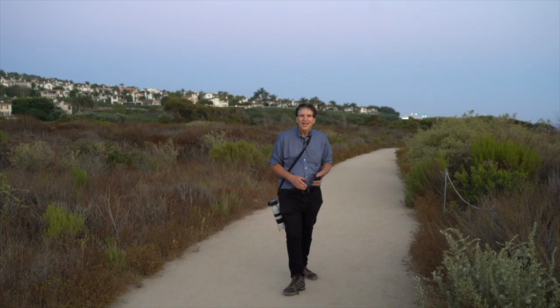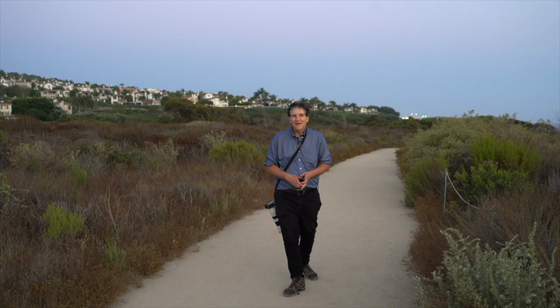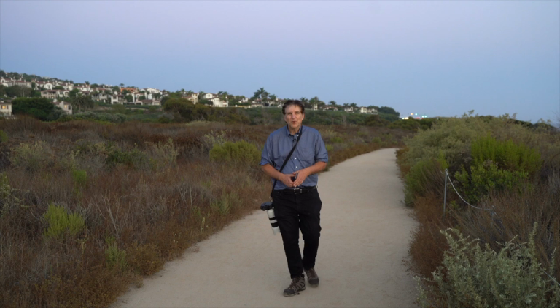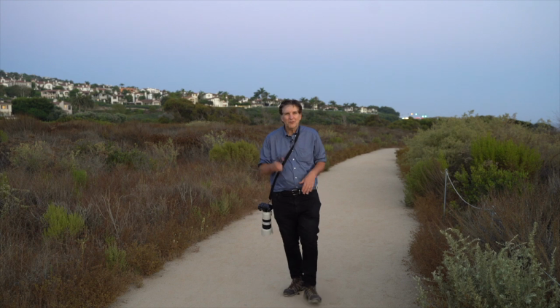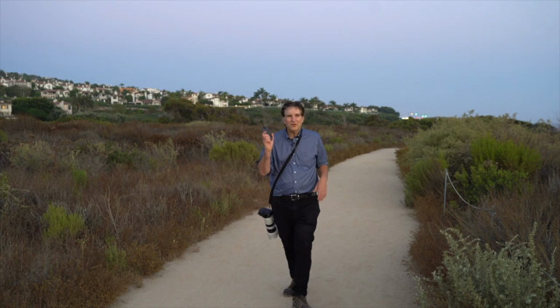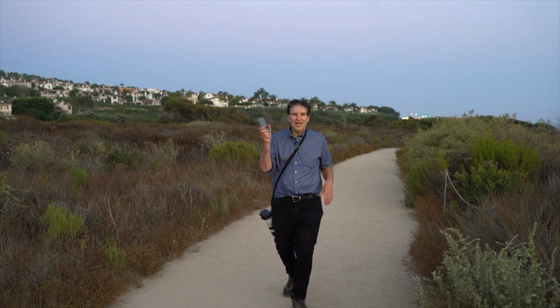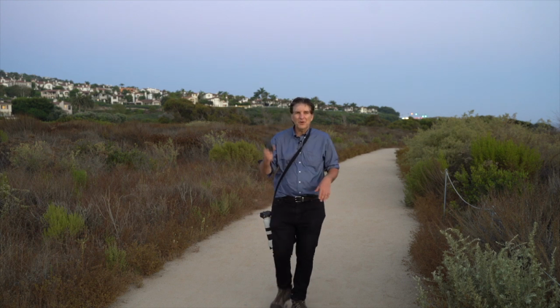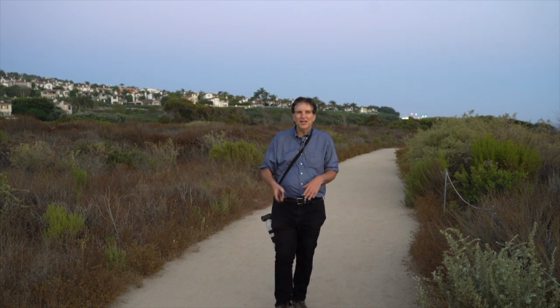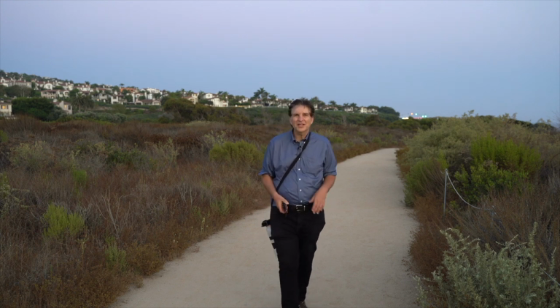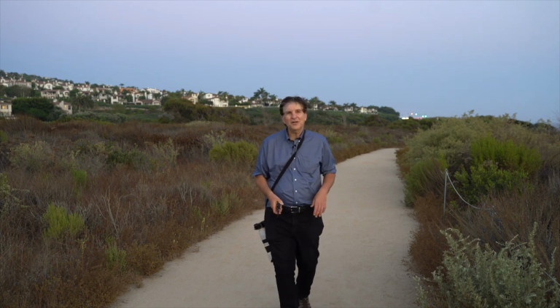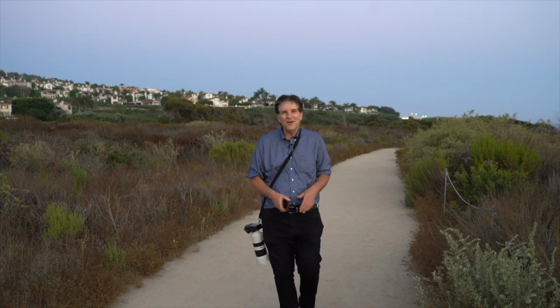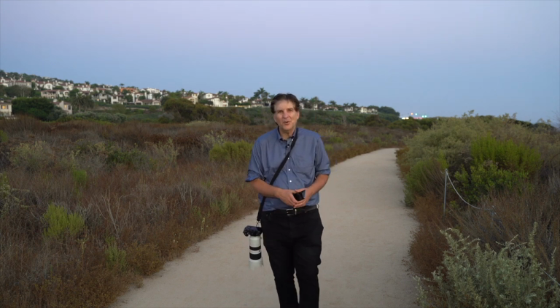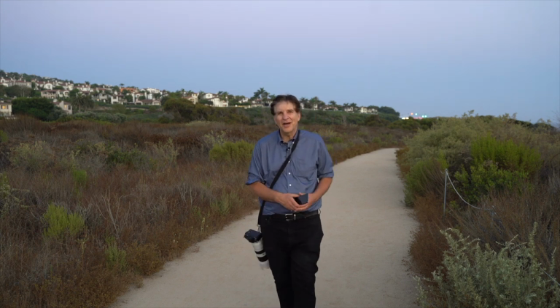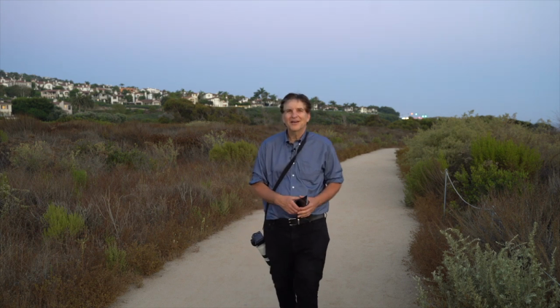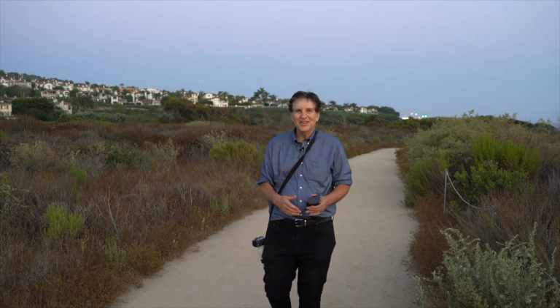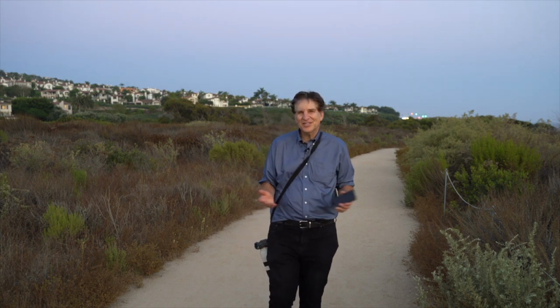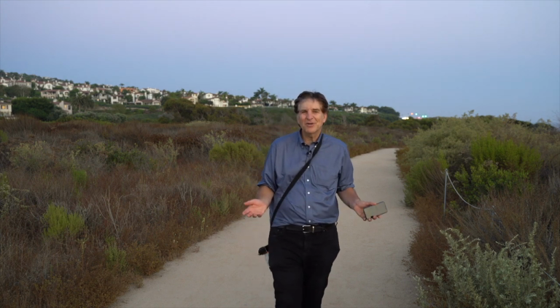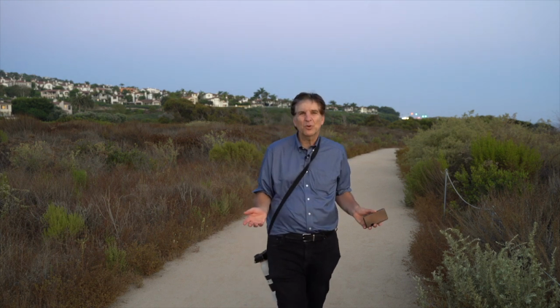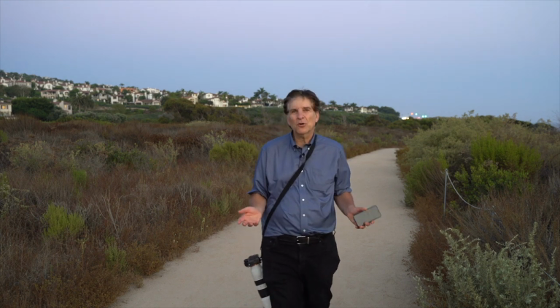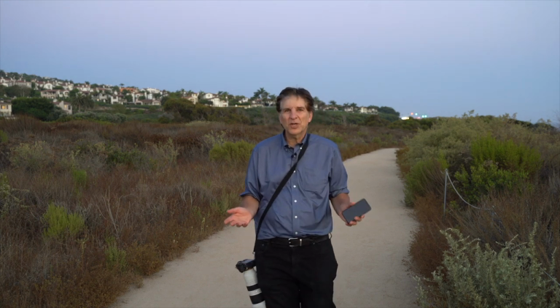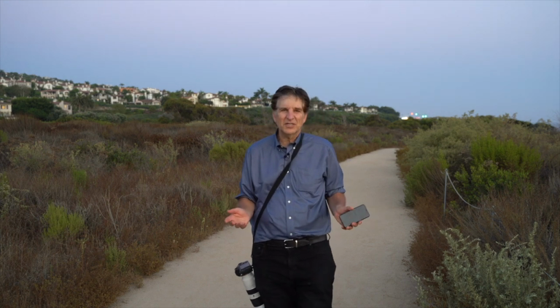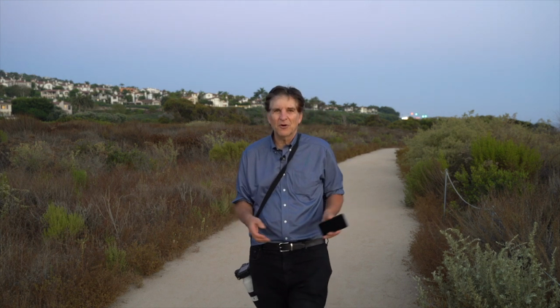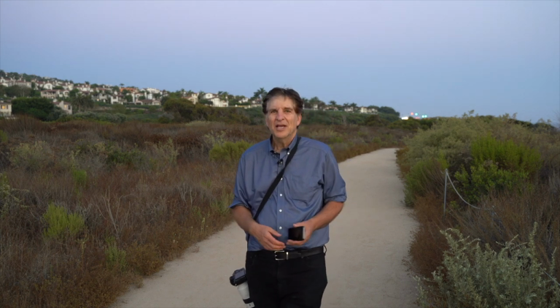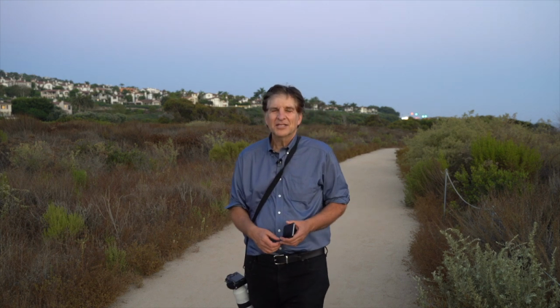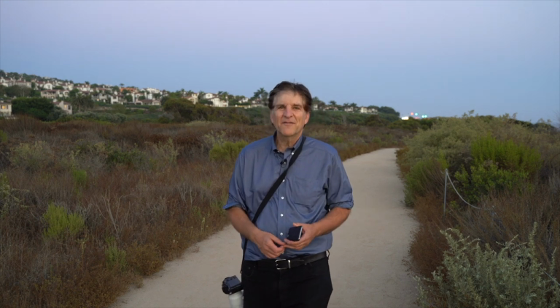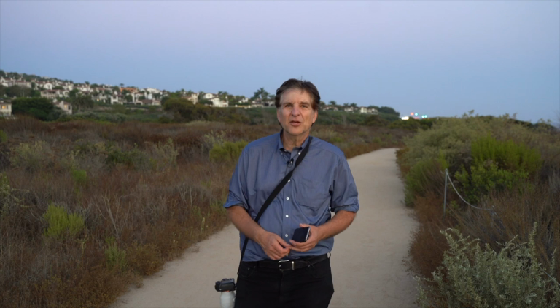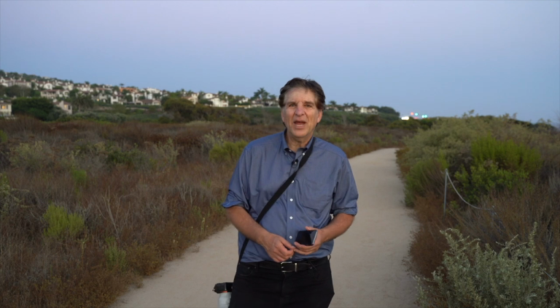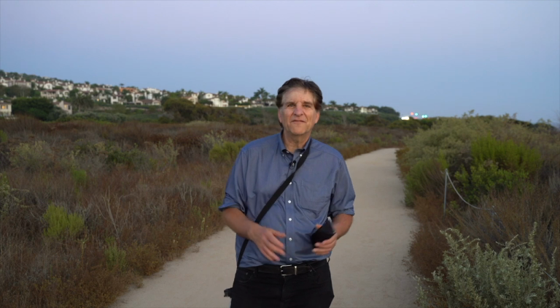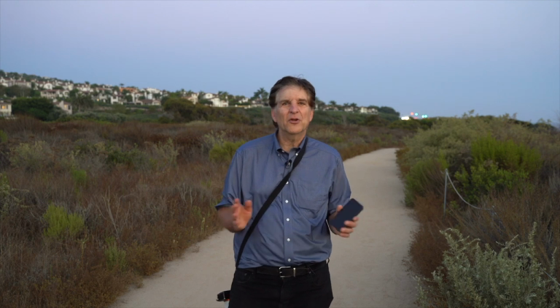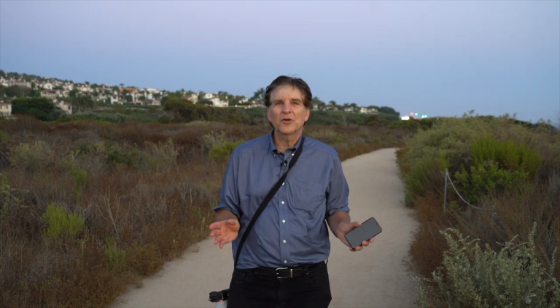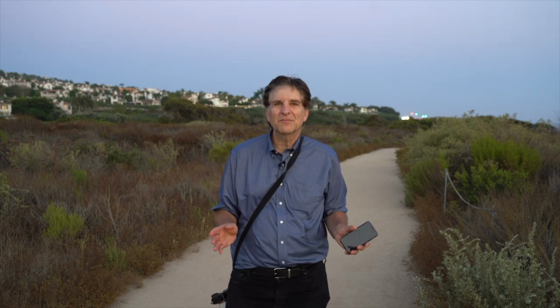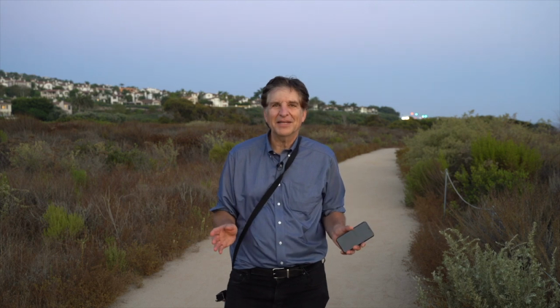Hey everyone, grab your camera and let's go on a photo walk. On this series, we are going to explore some of the great photo-worthy spots.